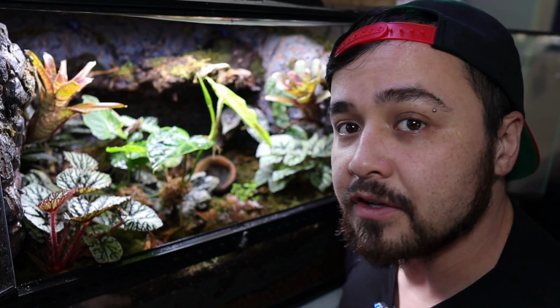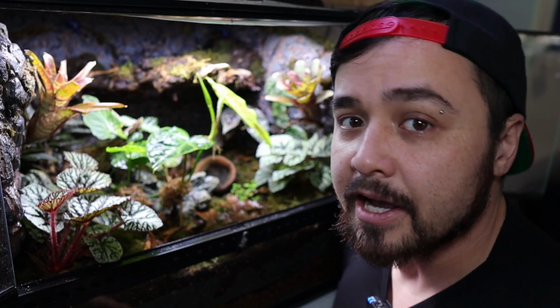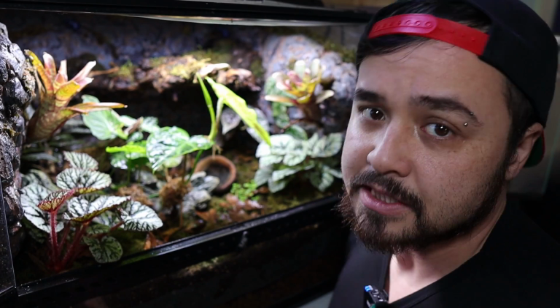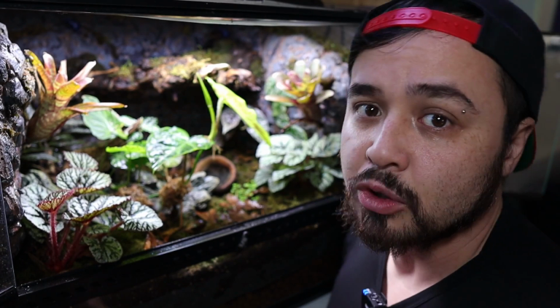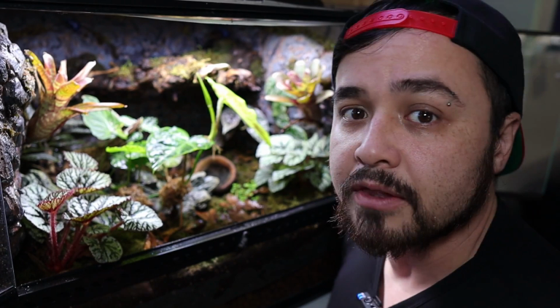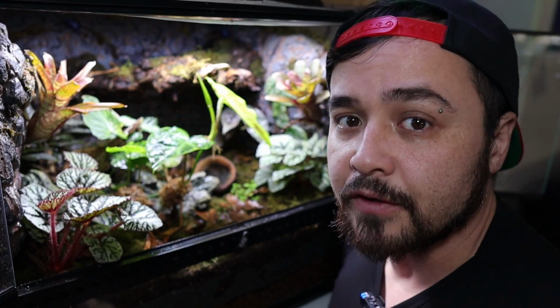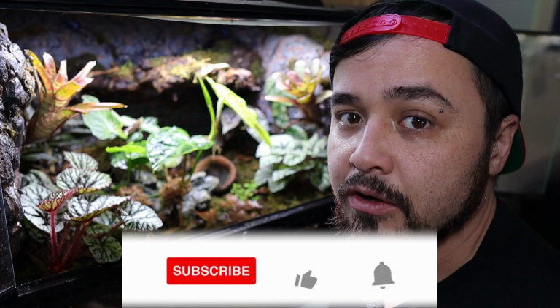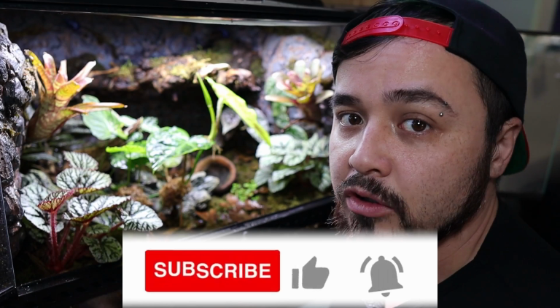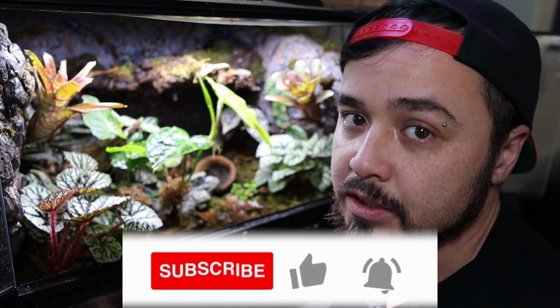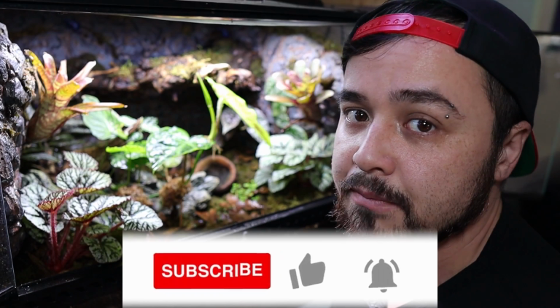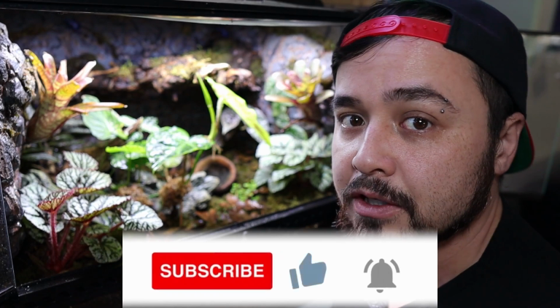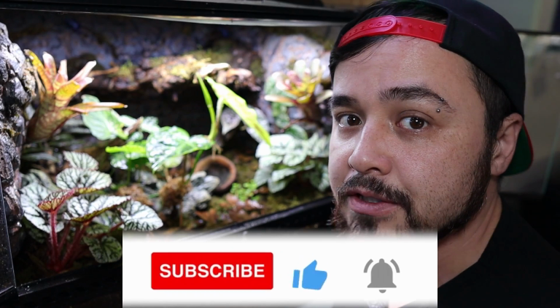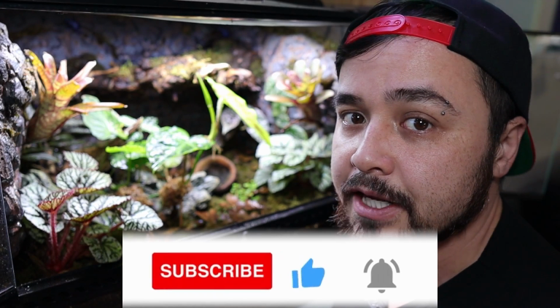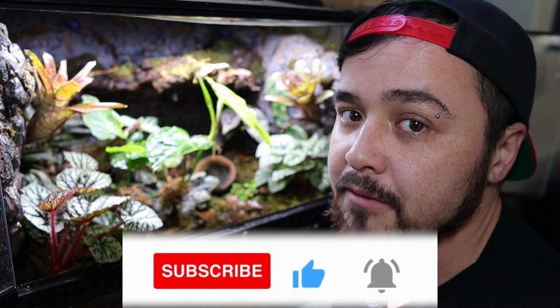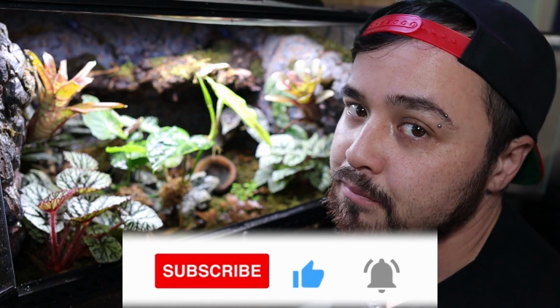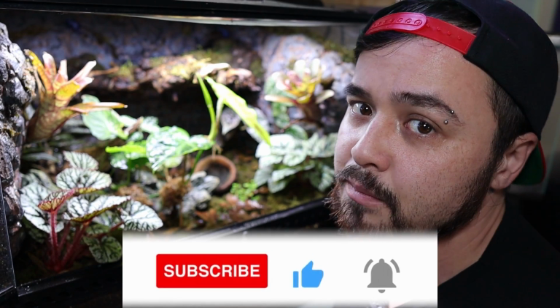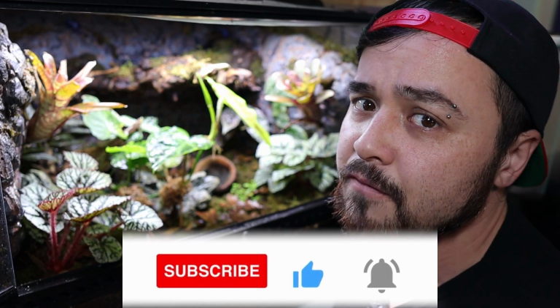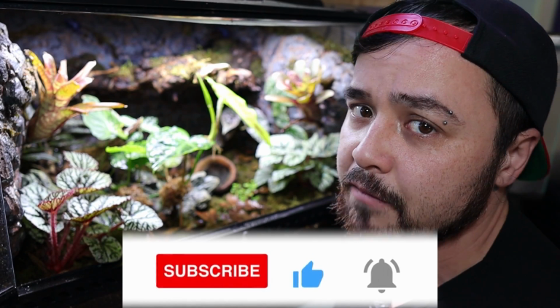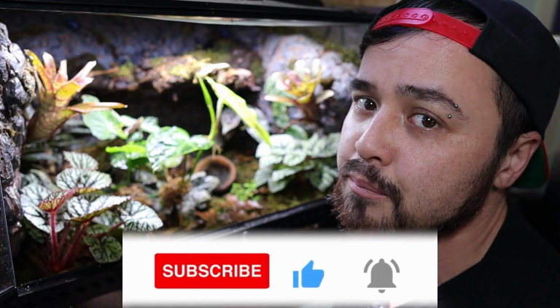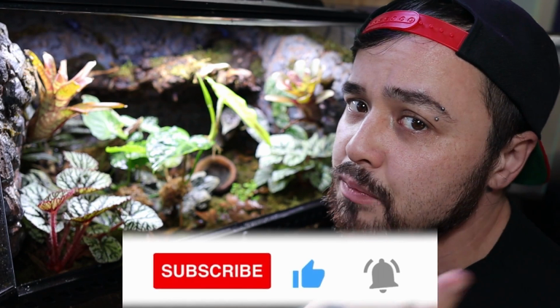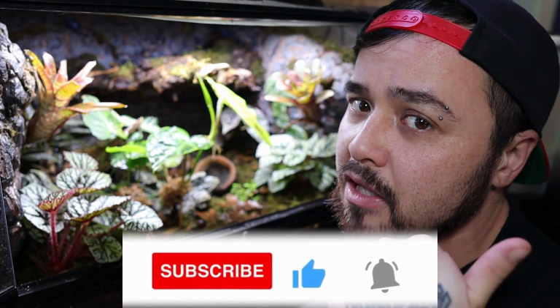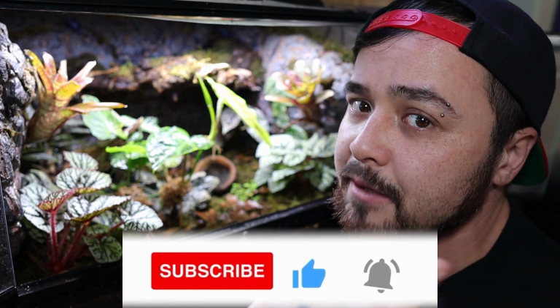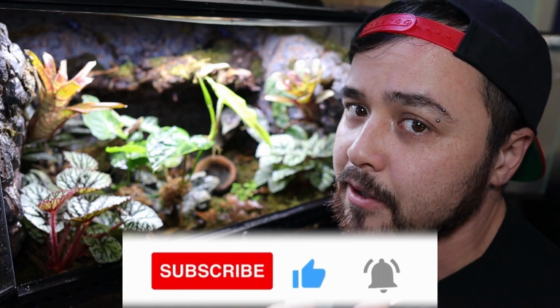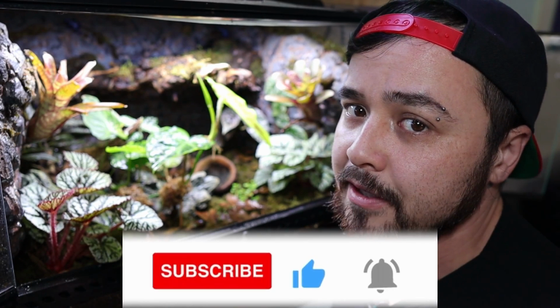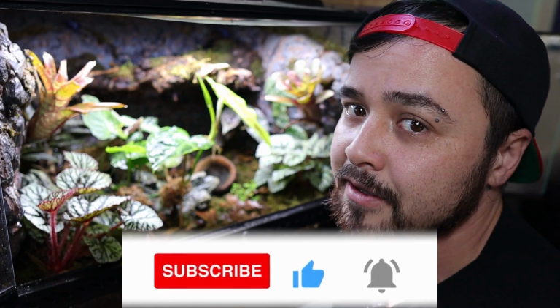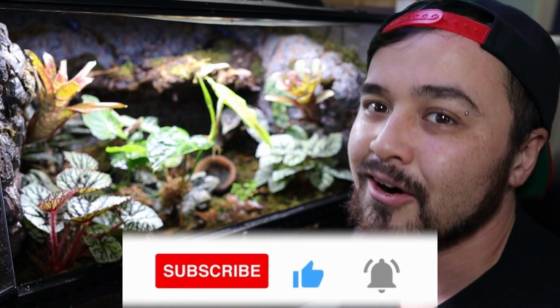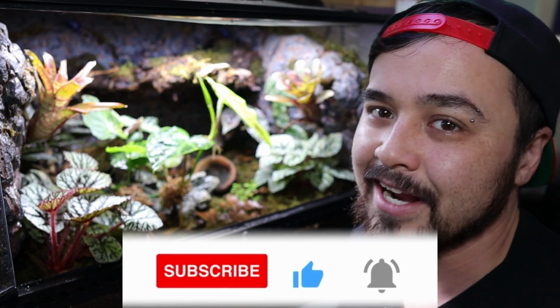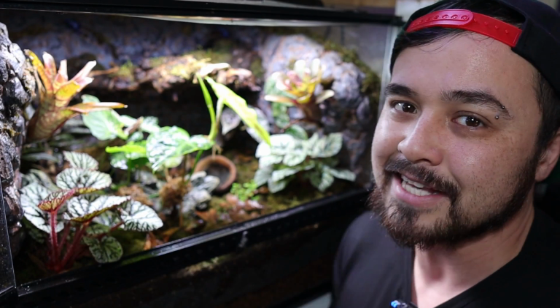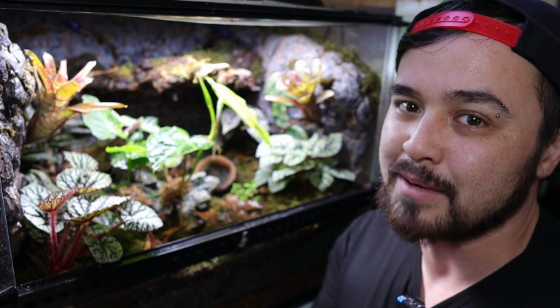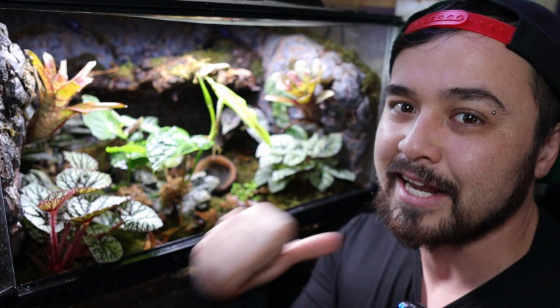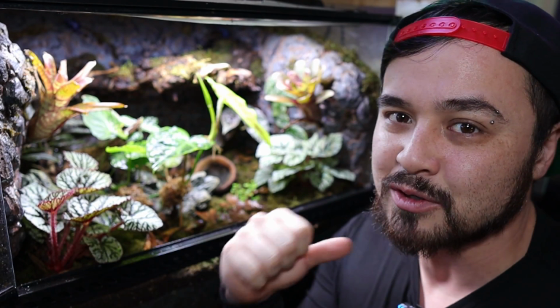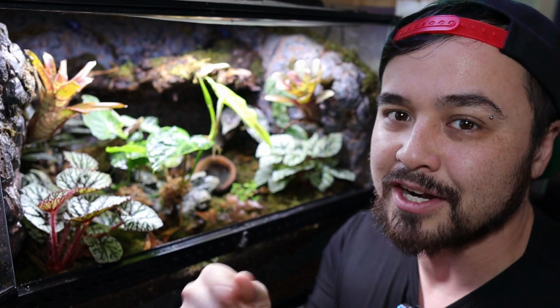If you guys enjoyed the video and learned something new today, do me a favor and hit that like button. My name's Ryan, you're watching Mighty Morphin Reptiles.